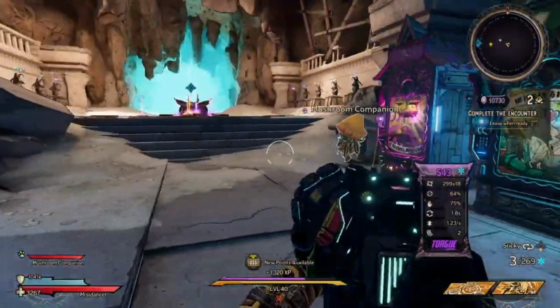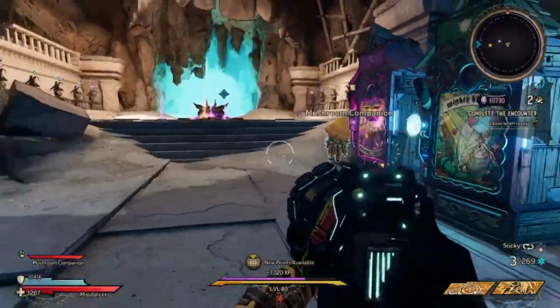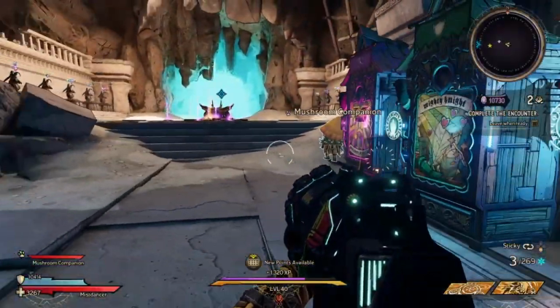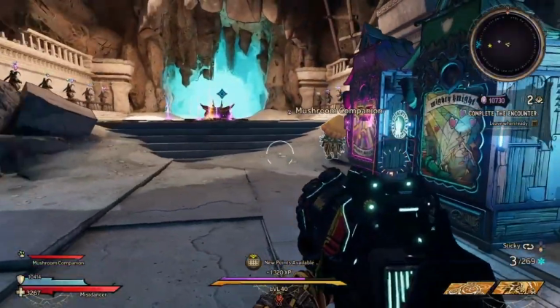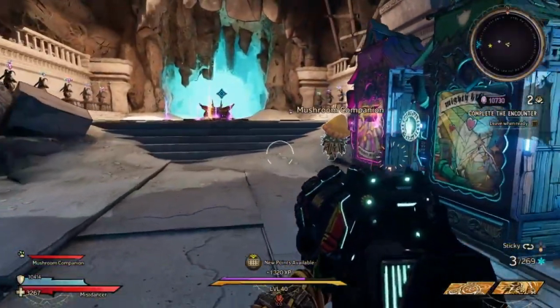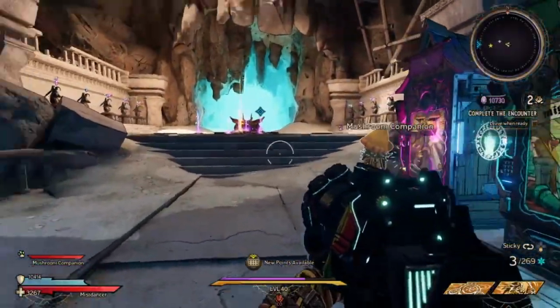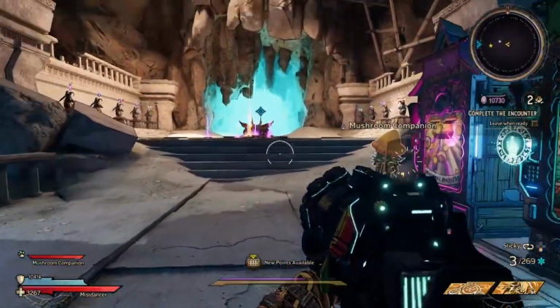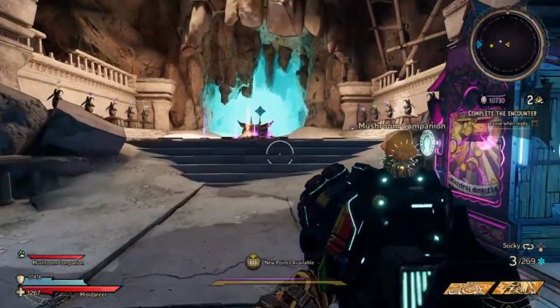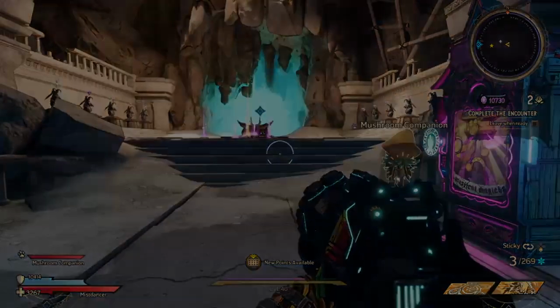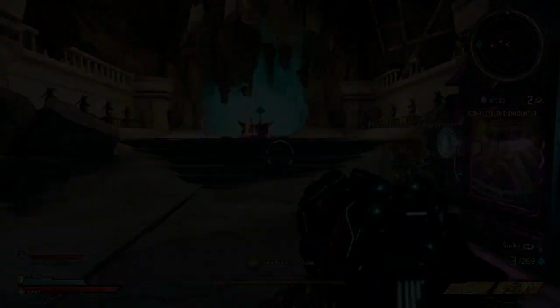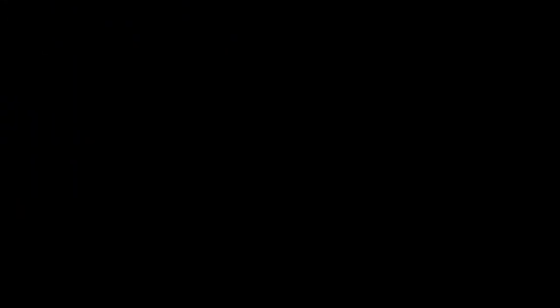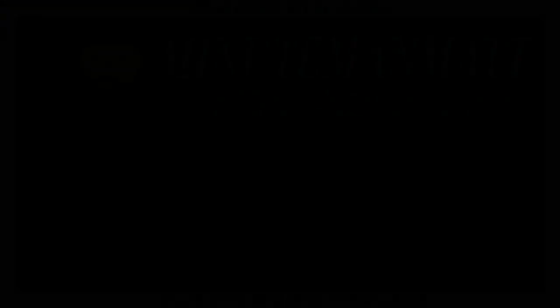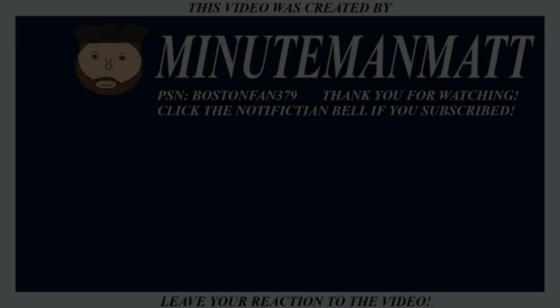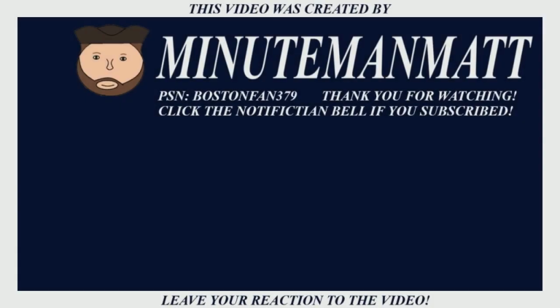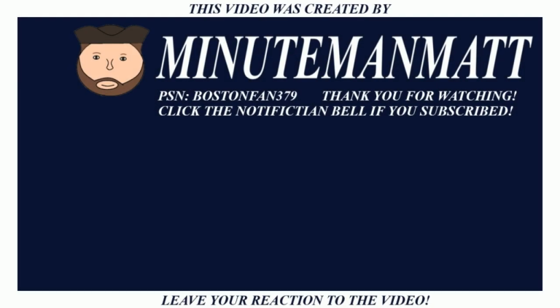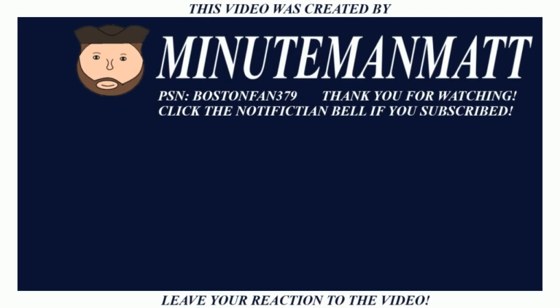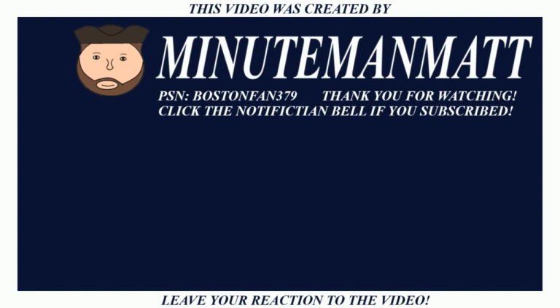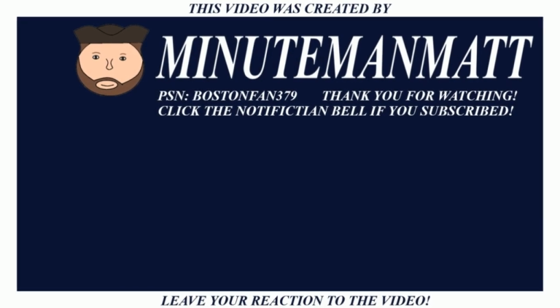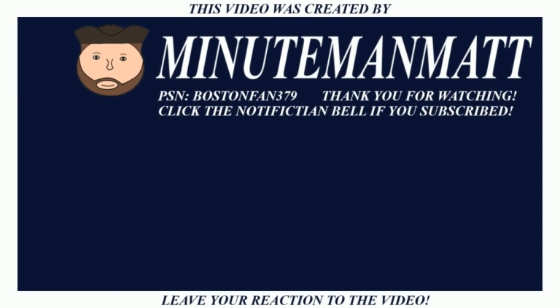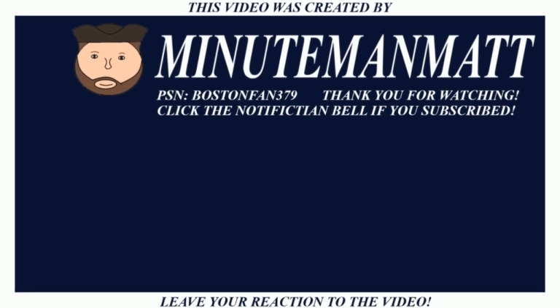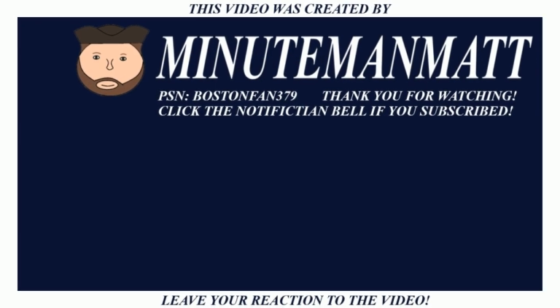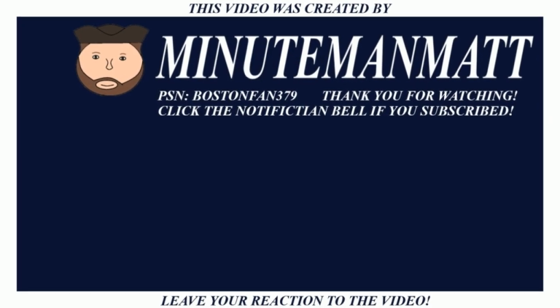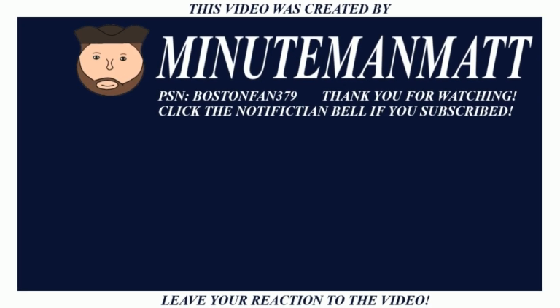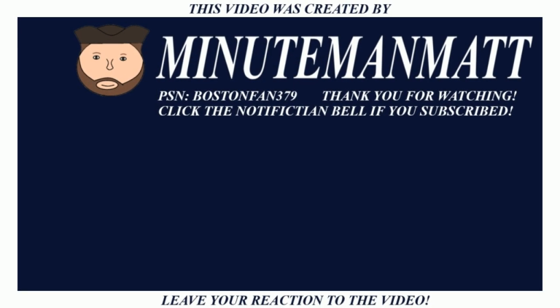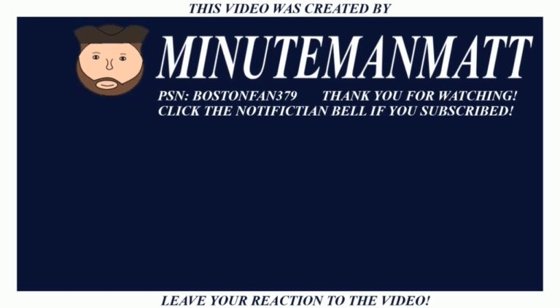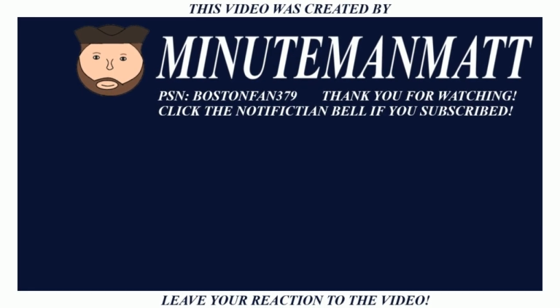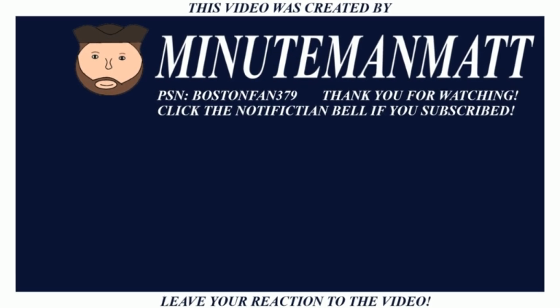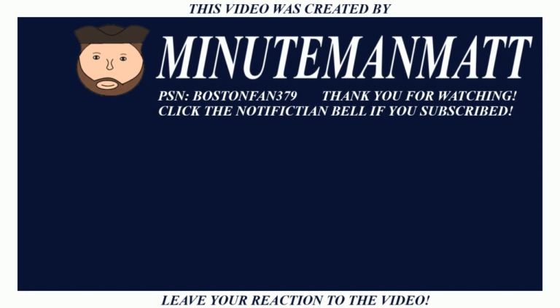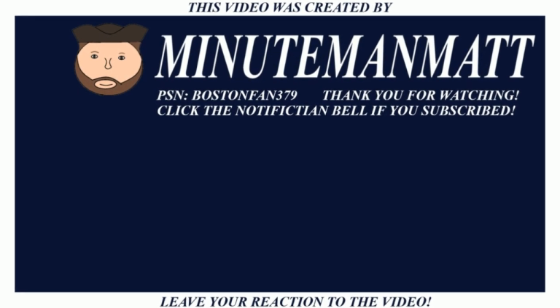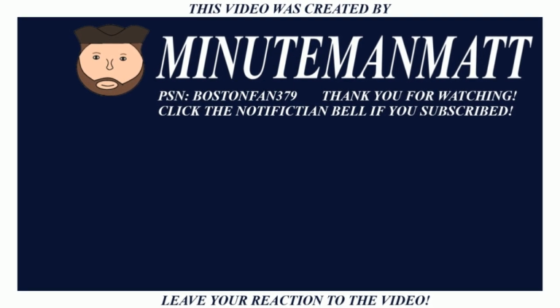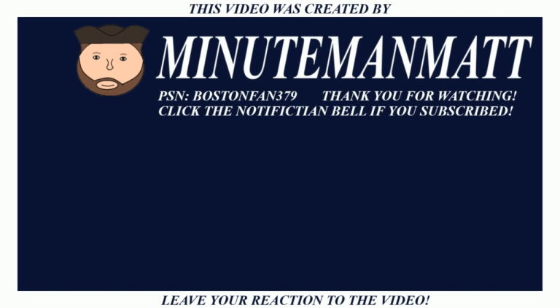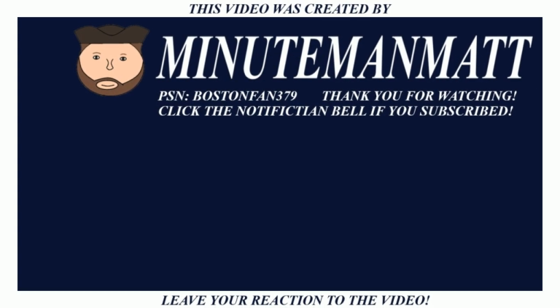Well, thank you for watching this video. I'll see you soon. This is Minuteman Matt, I'll see you in the next video. Peace out.